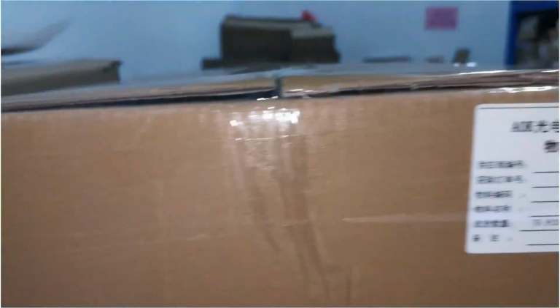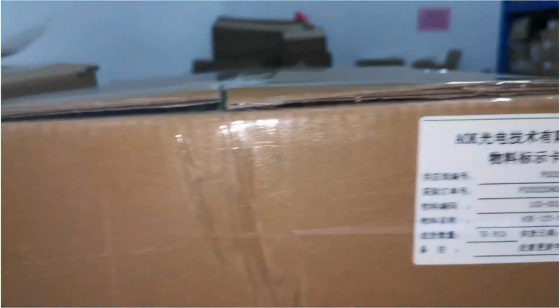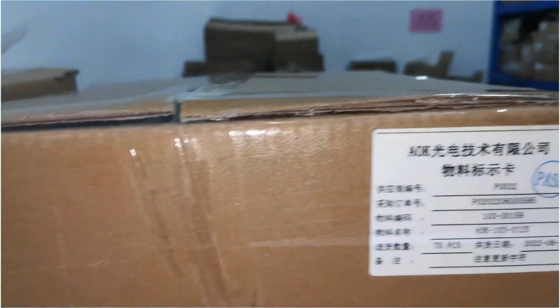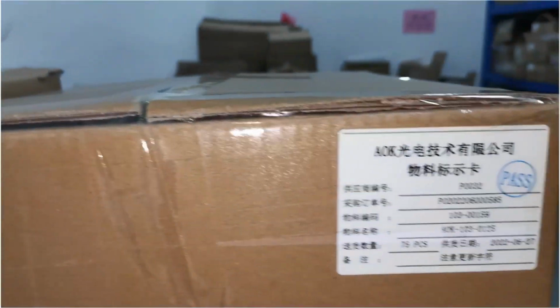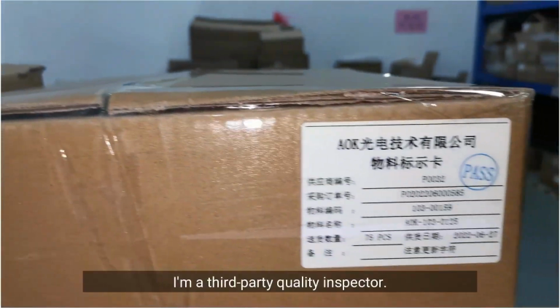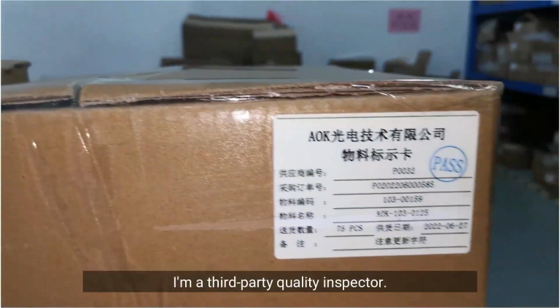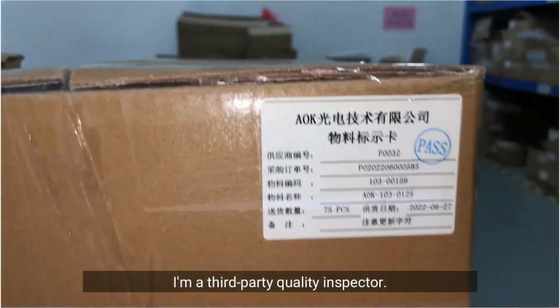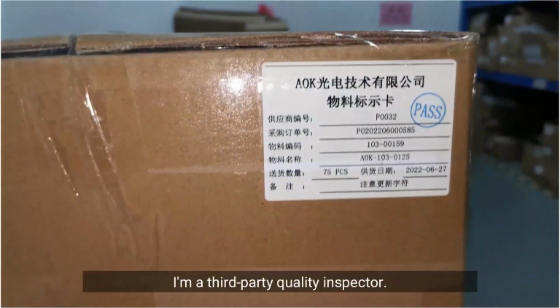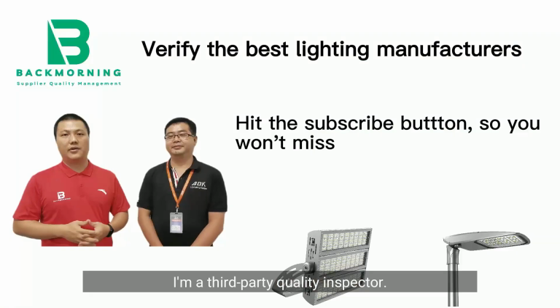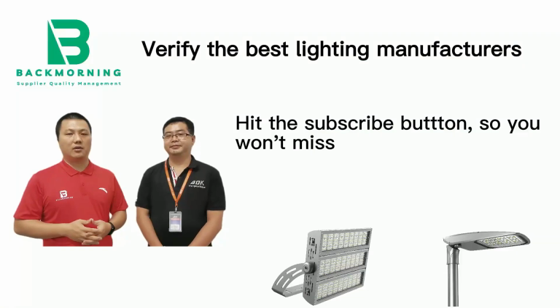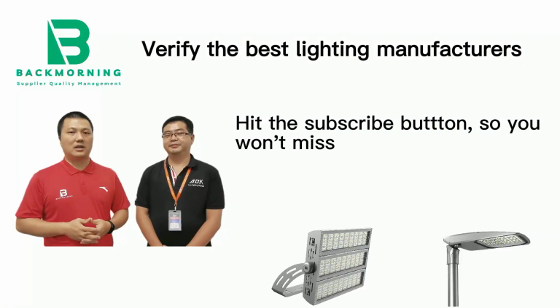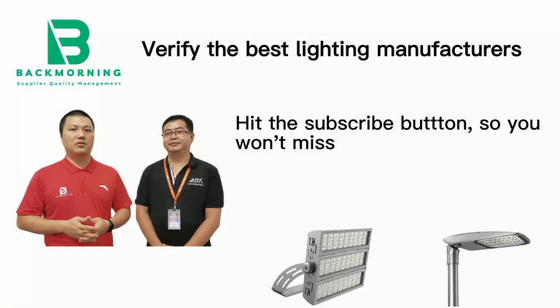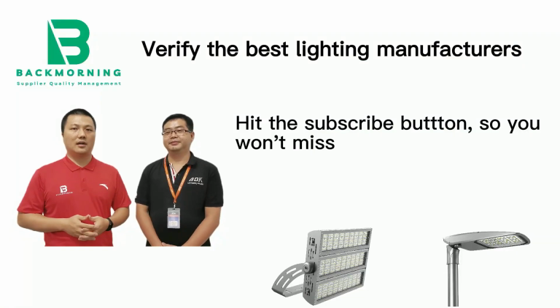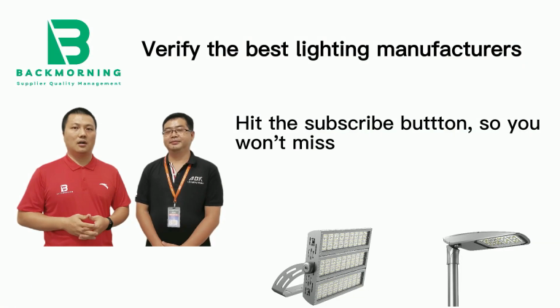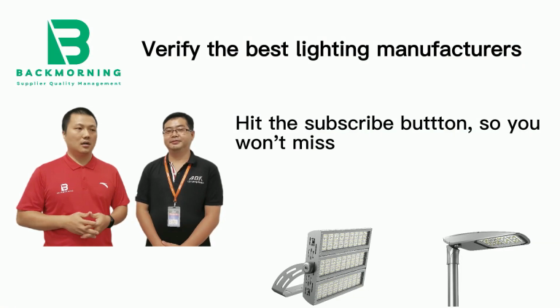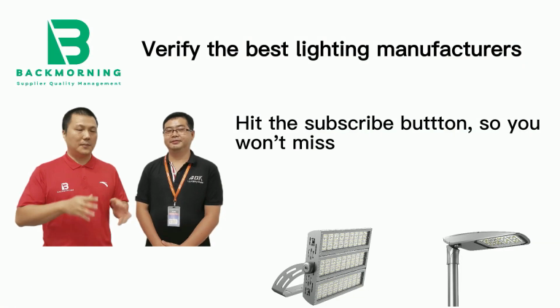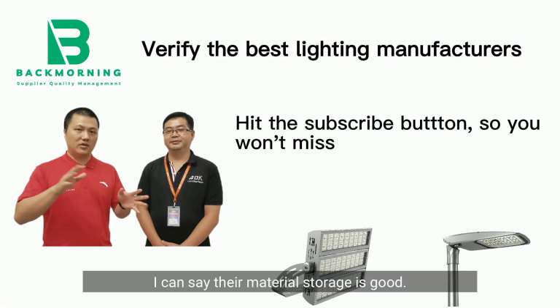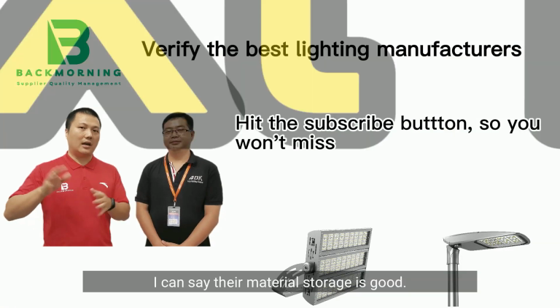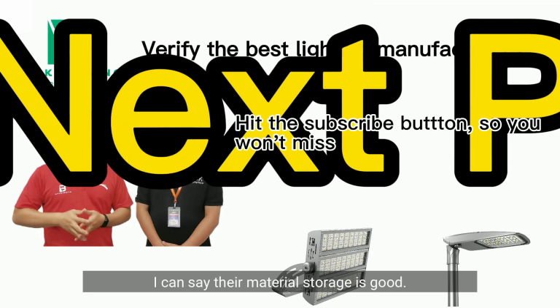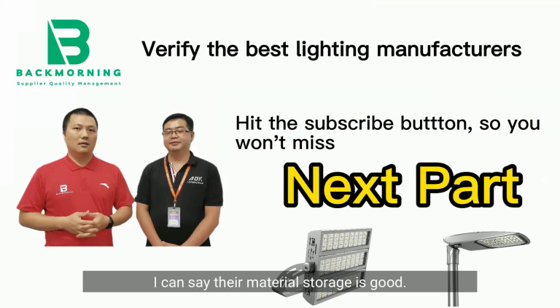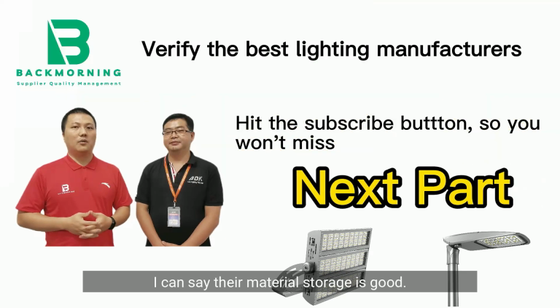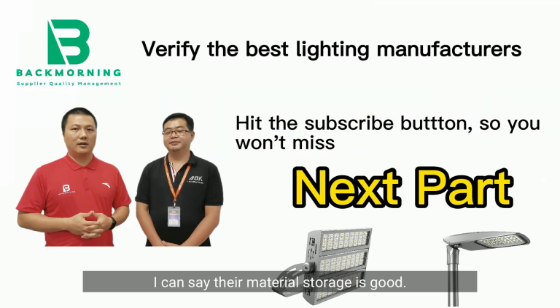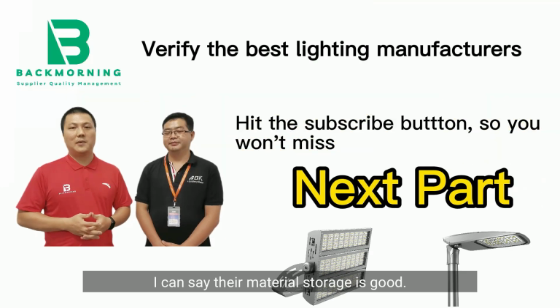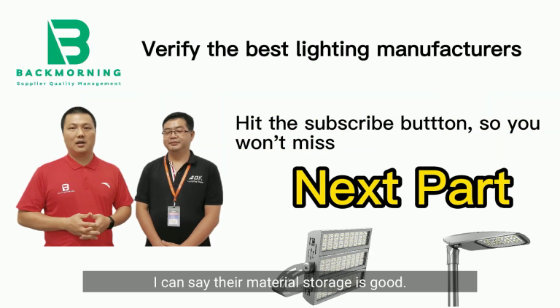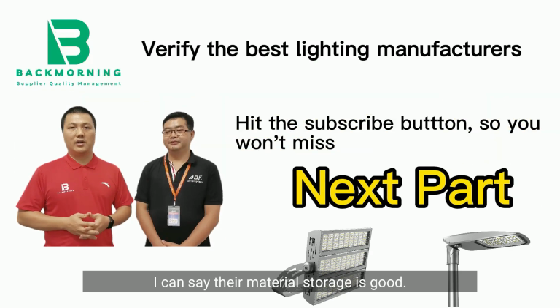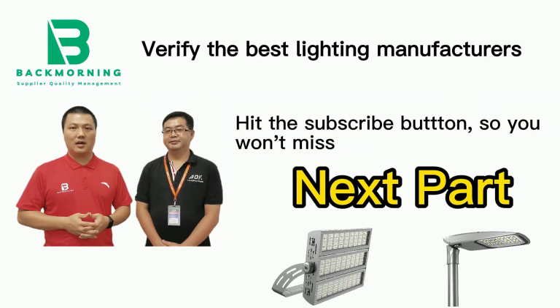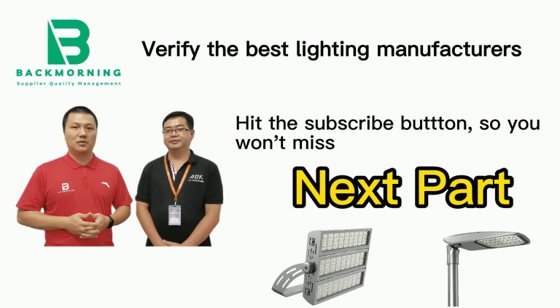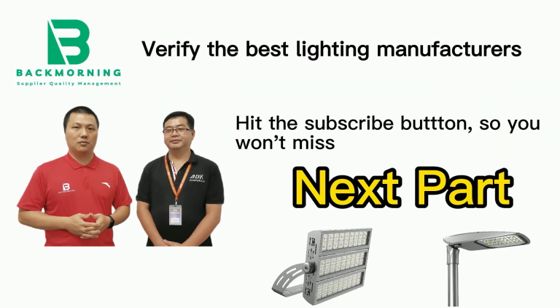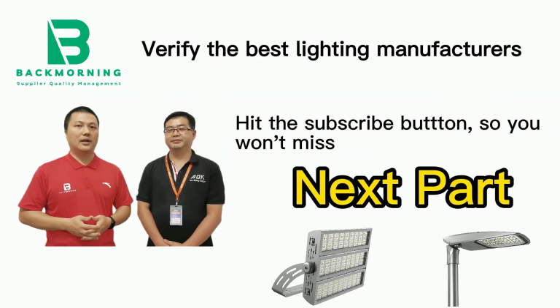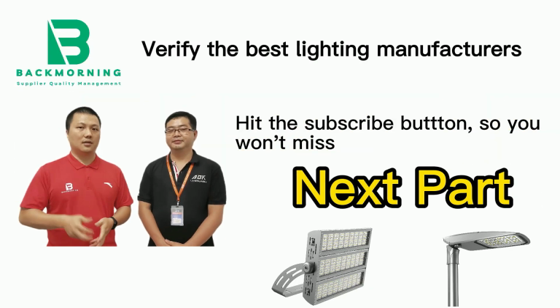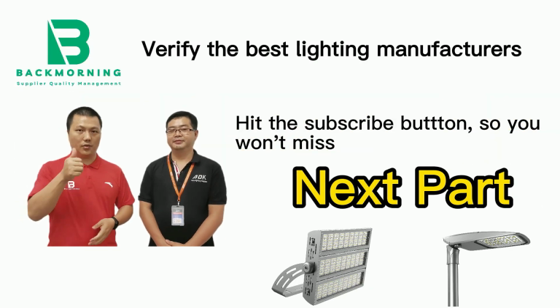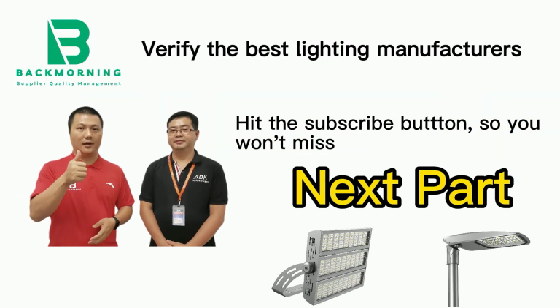I'm a third-party inspector, and I can say their material storage is good.